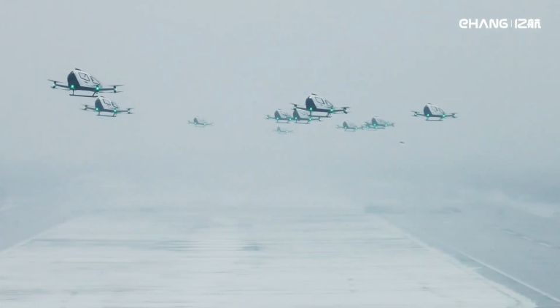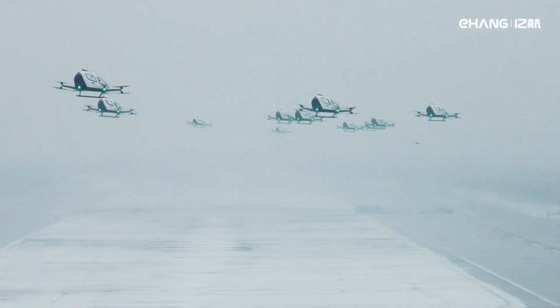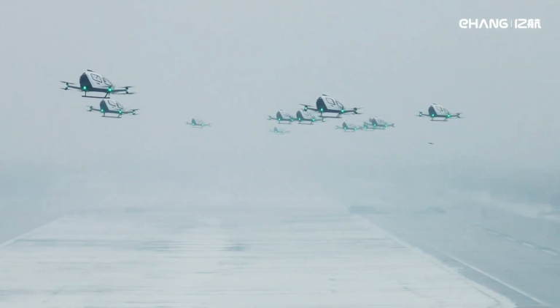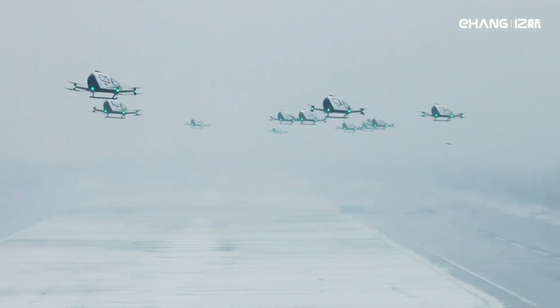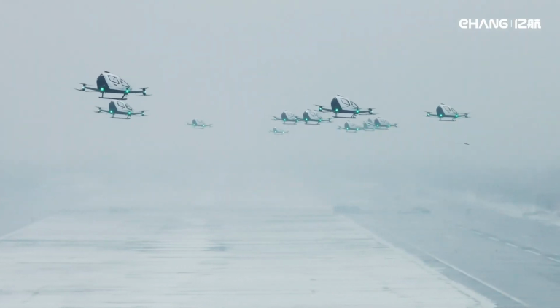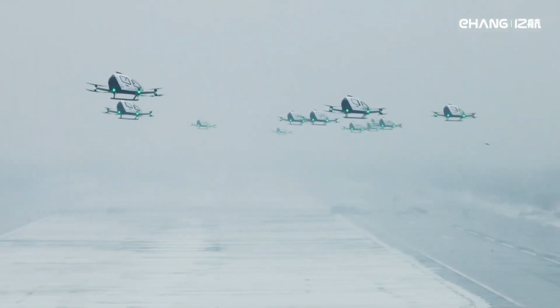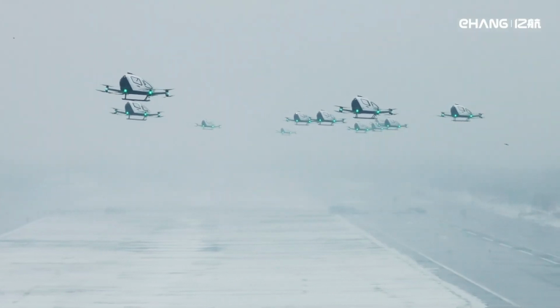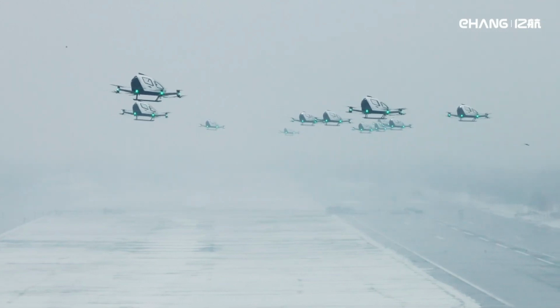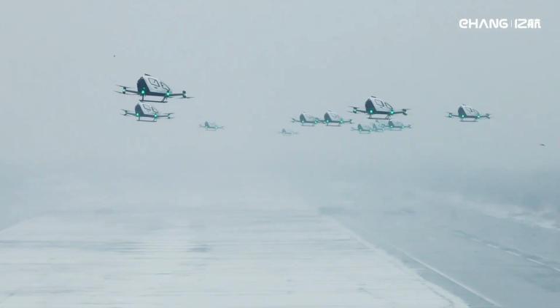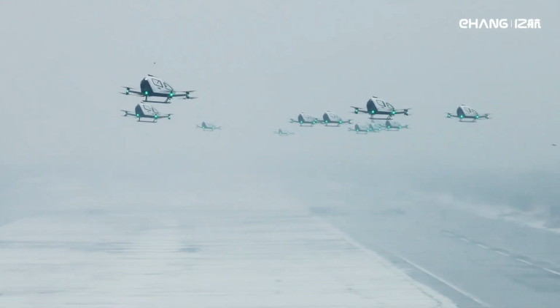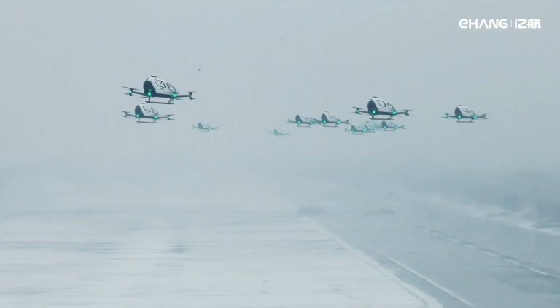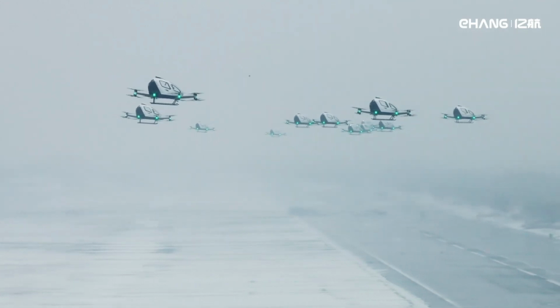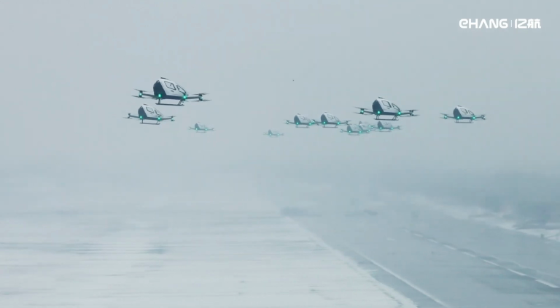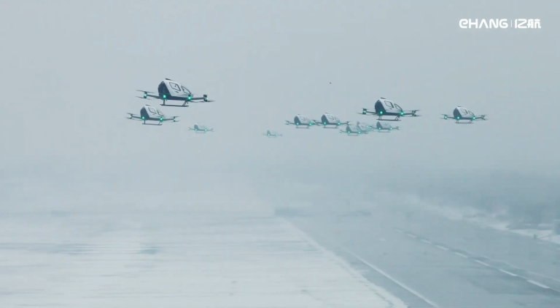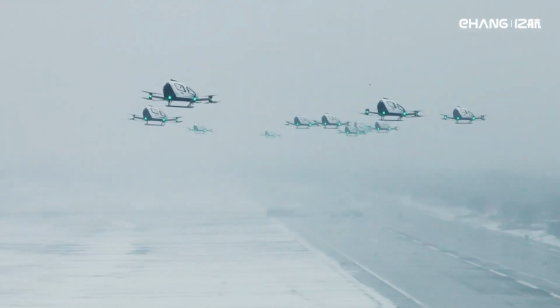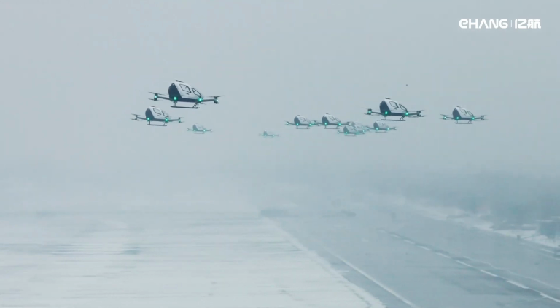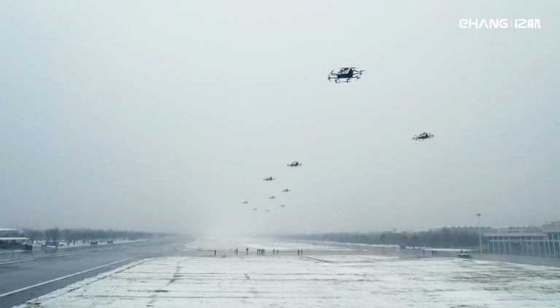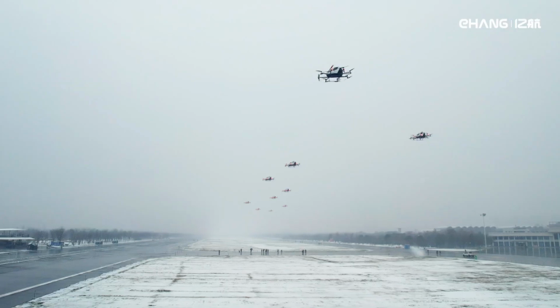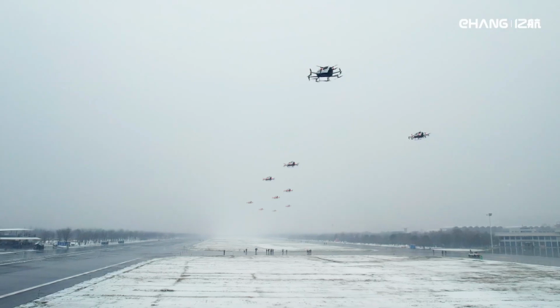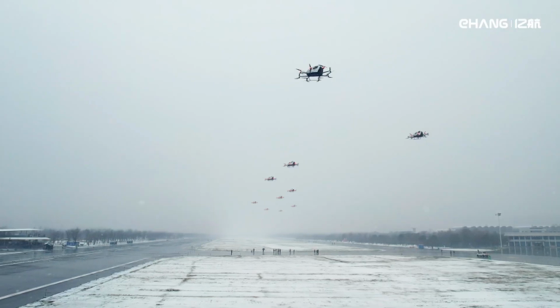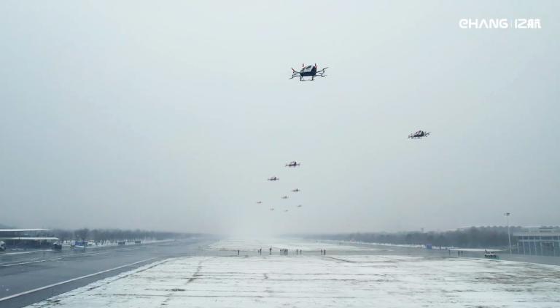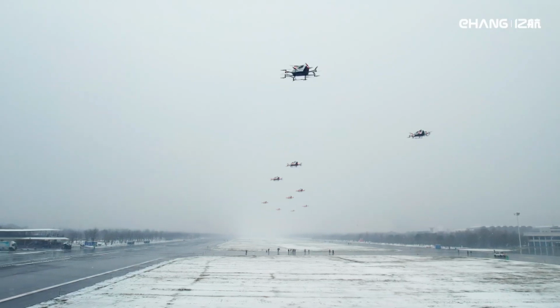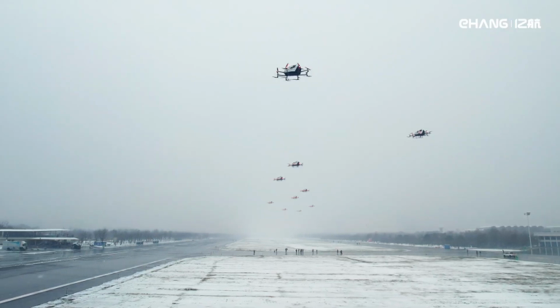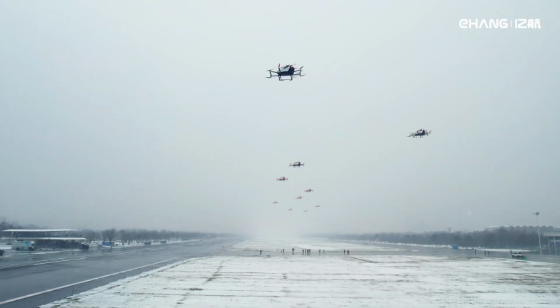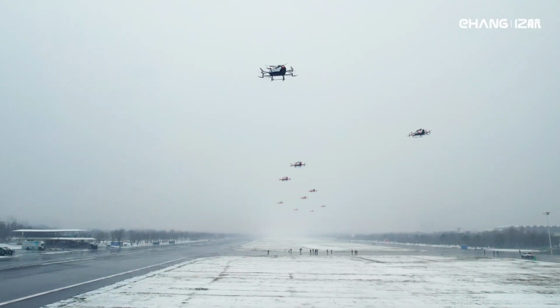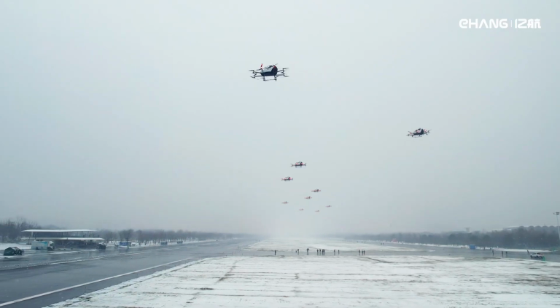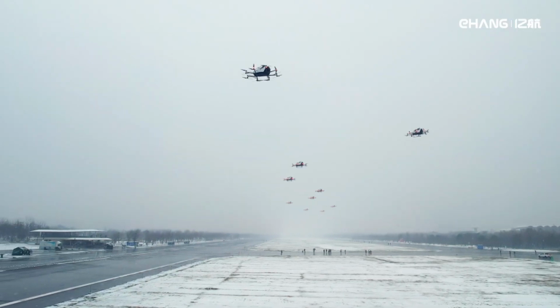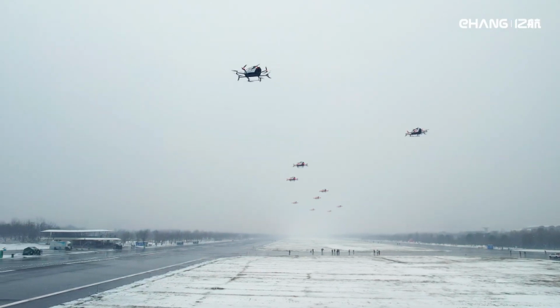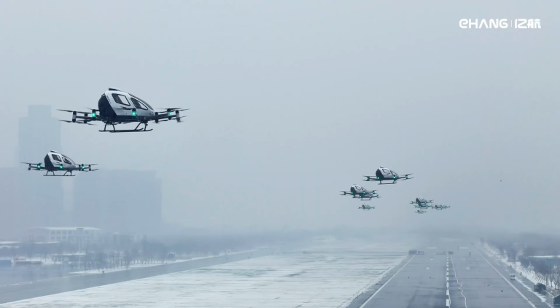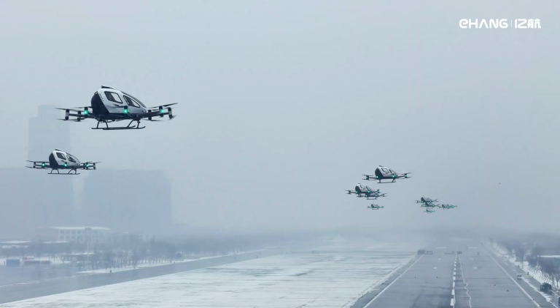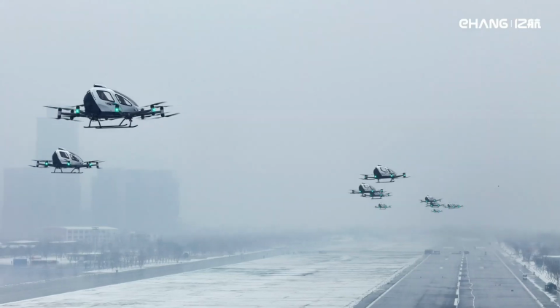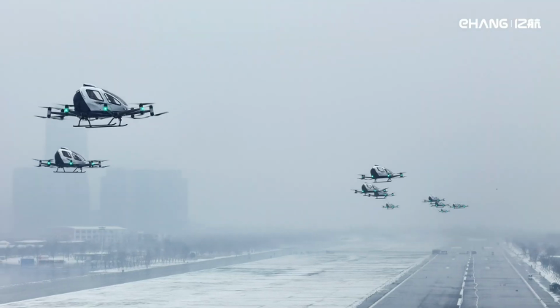Ehang EH-216 isn't just a concept — it's a reality. Already making waves in pilot projects worldwide, it's proving that the future of urban mobility is closer than we think. So next time you're stuck in traffic, just remember: the future is taking flight, and Ehang EH-216 is leading the way.